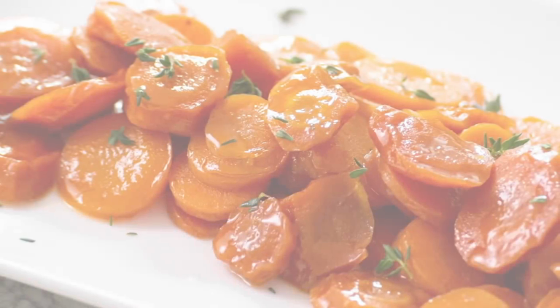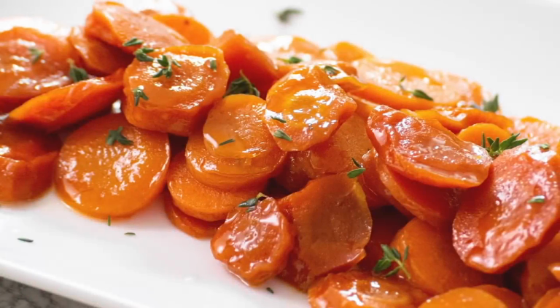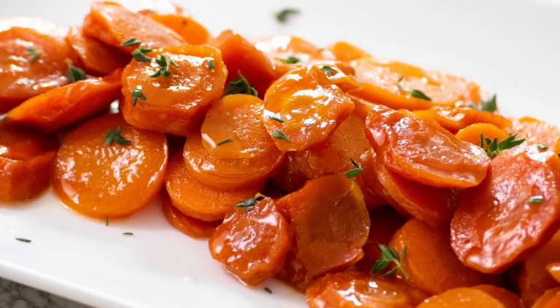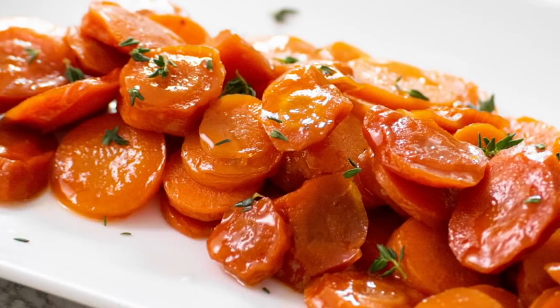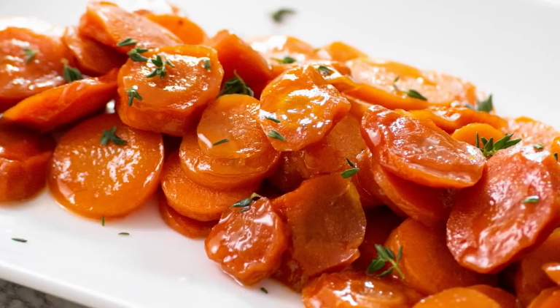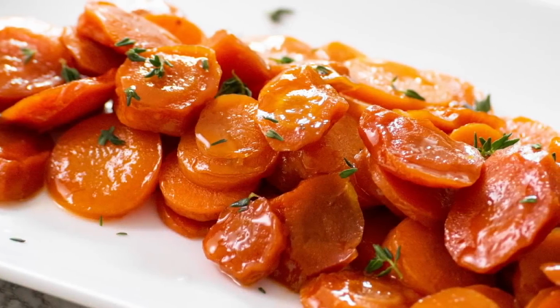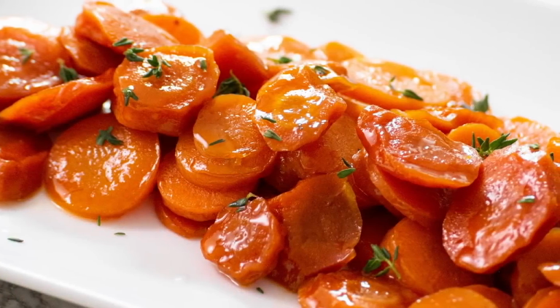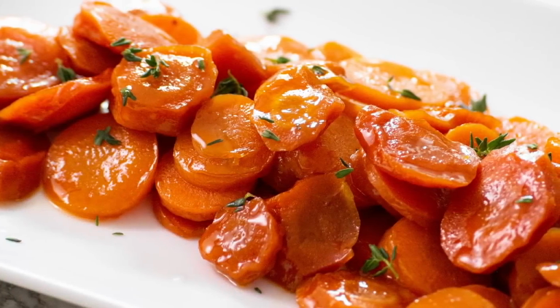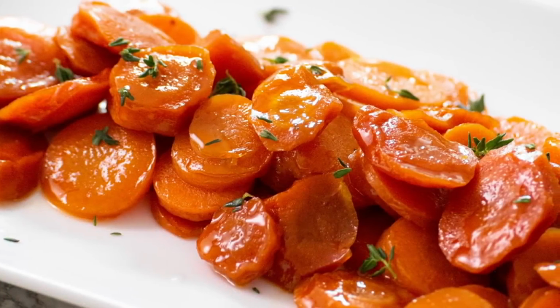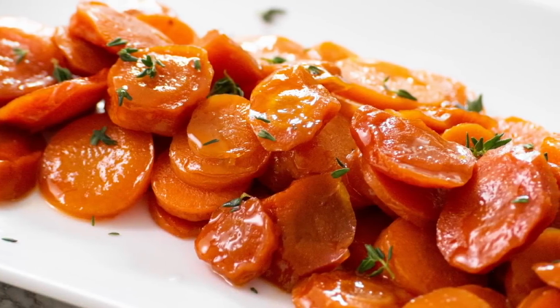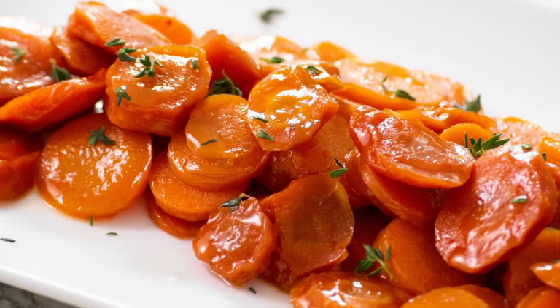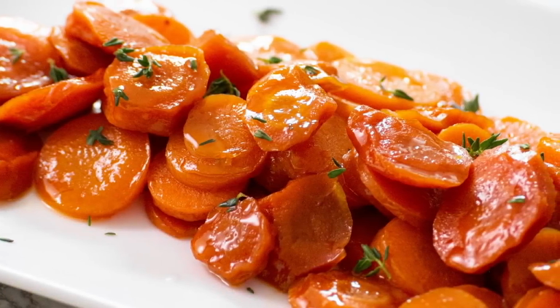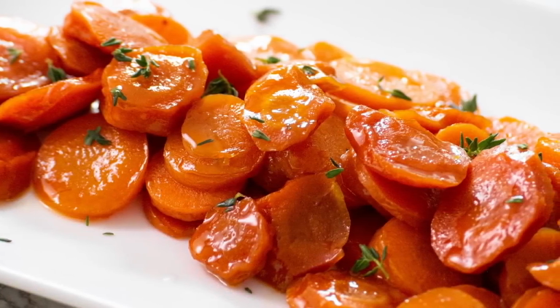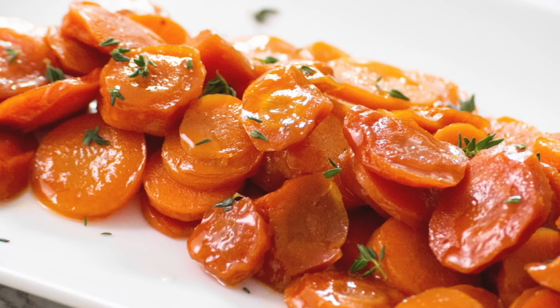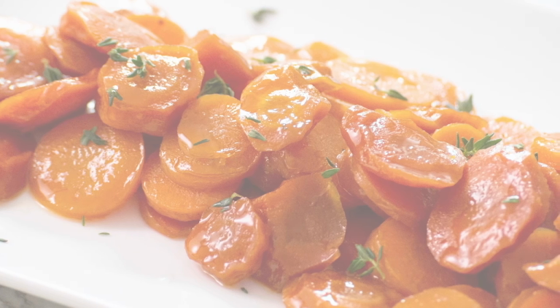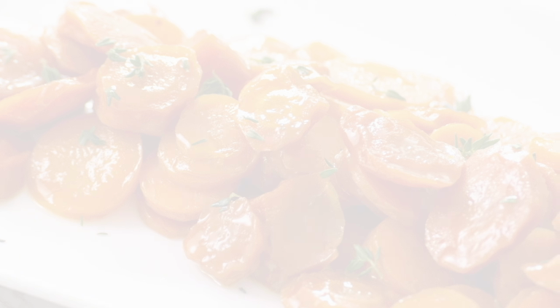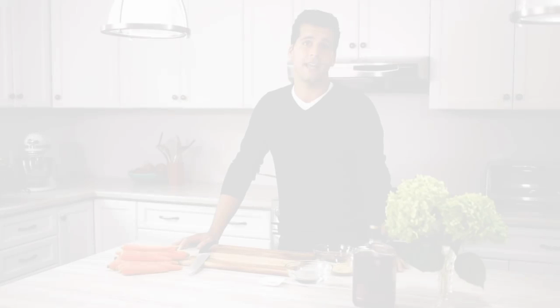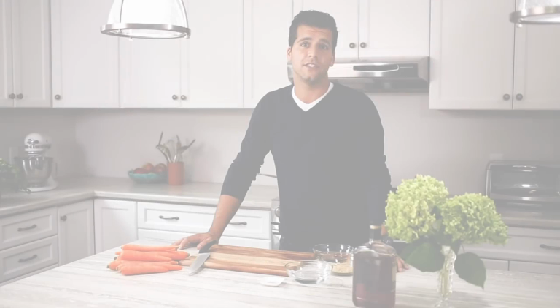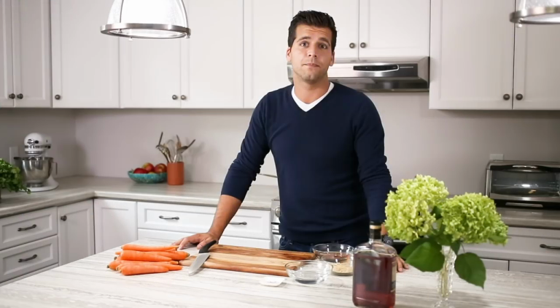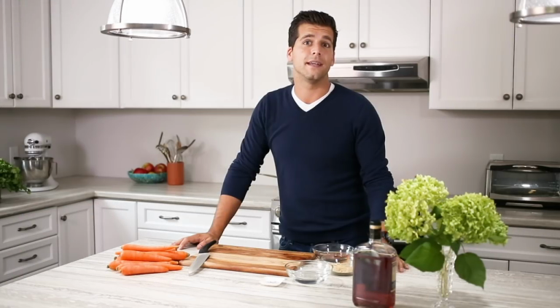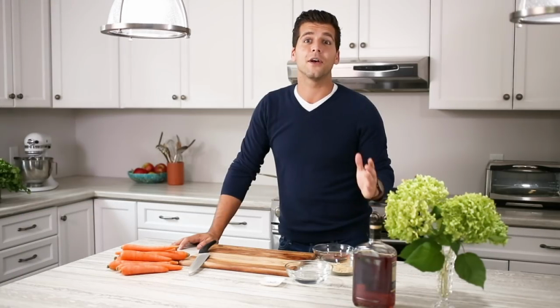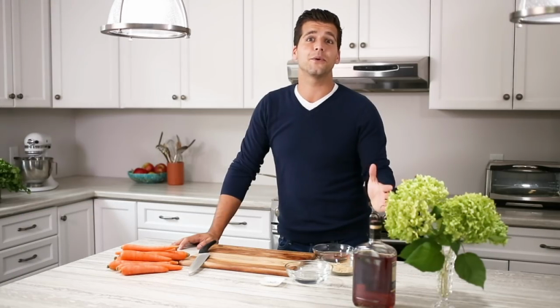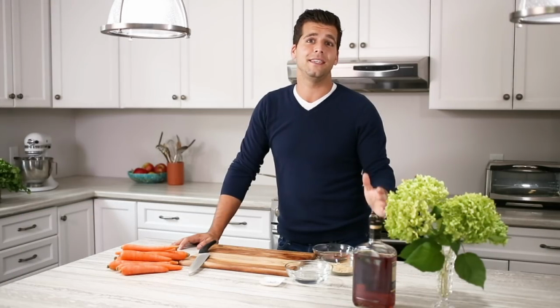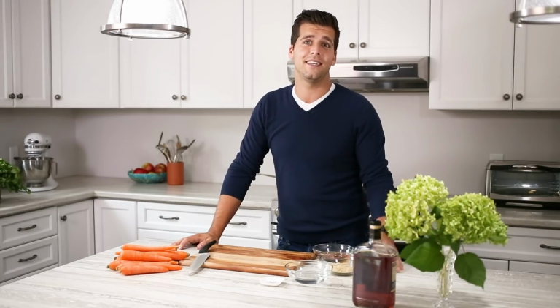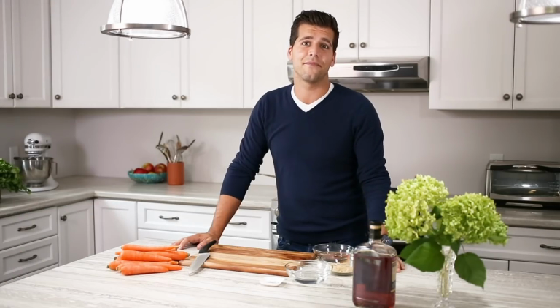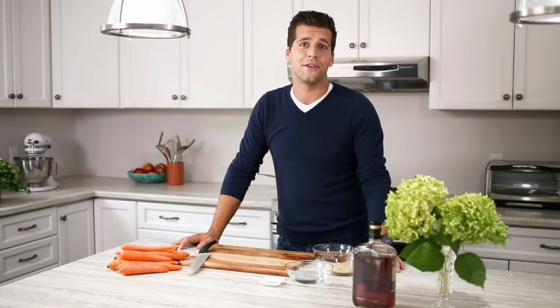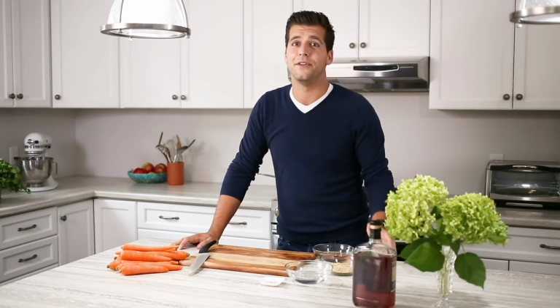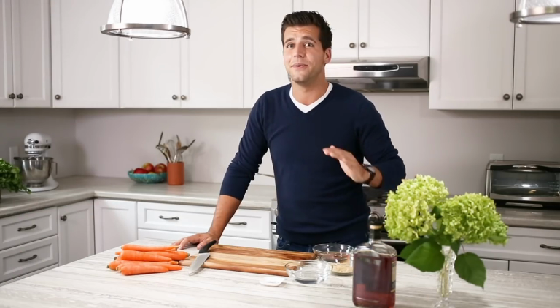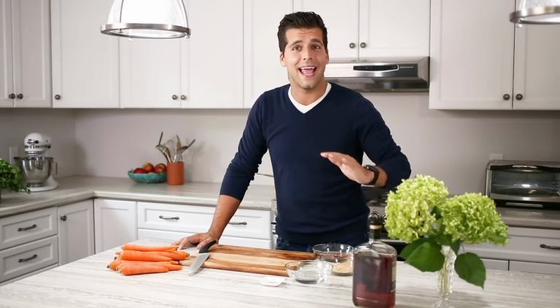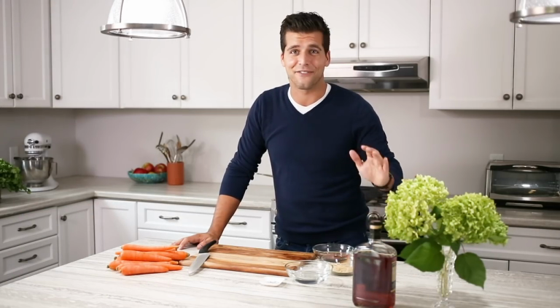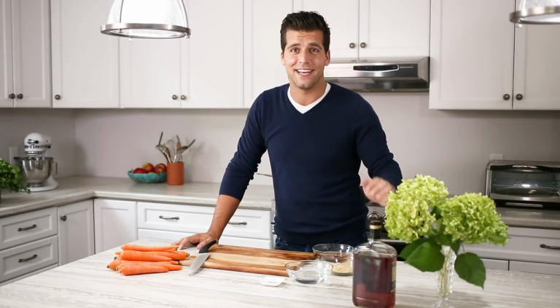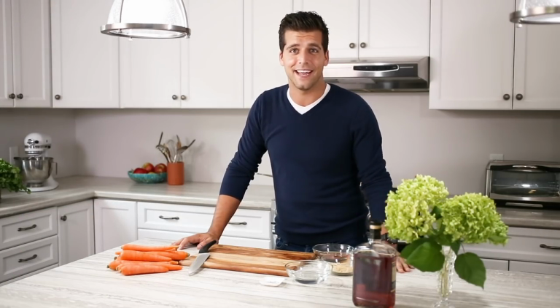So today we're doing a glazed carrot recipe that is perfect for special occasions but is also easy enough for you to do every day.